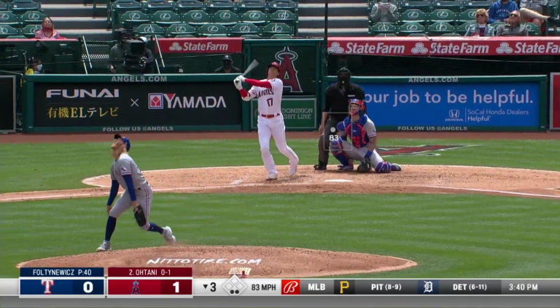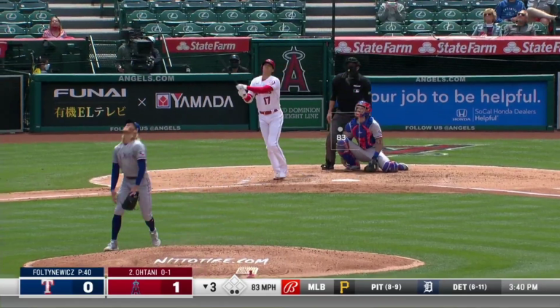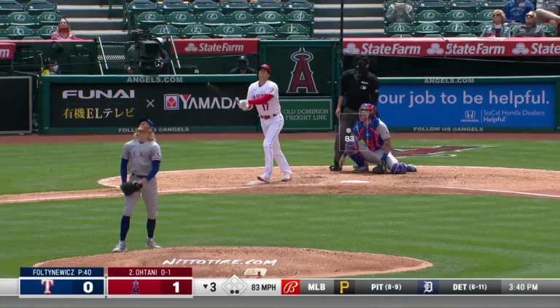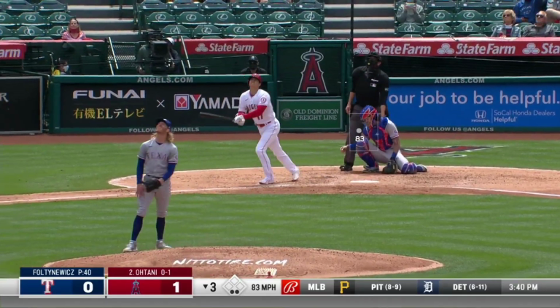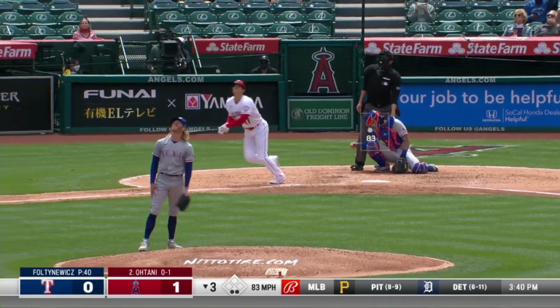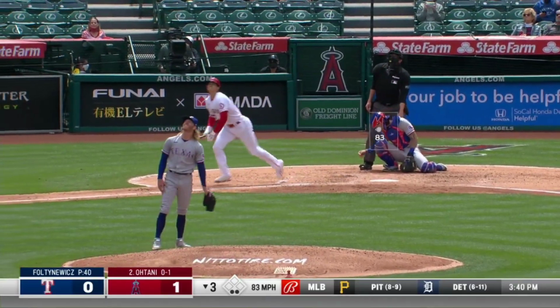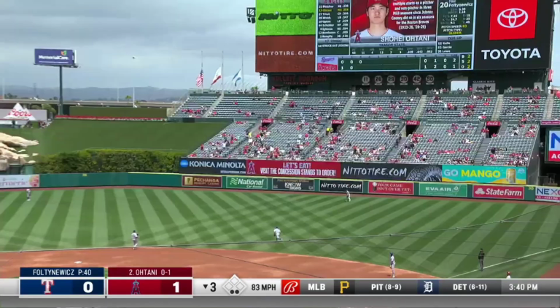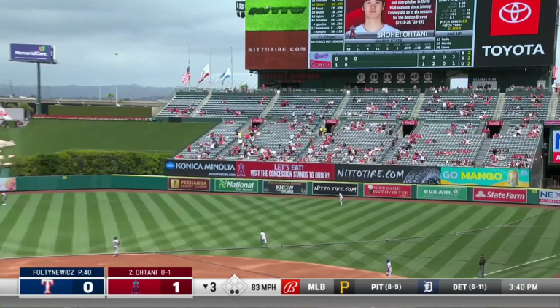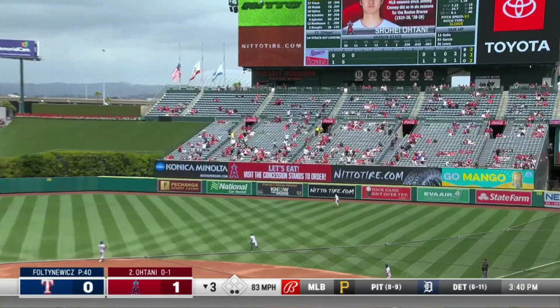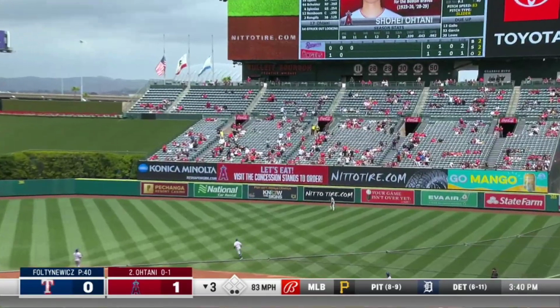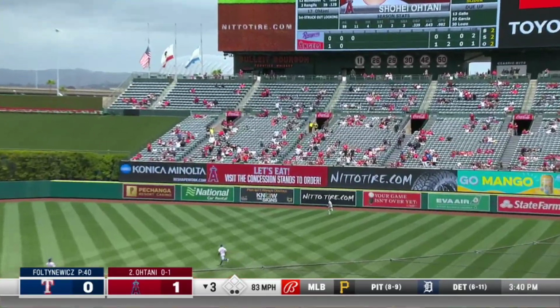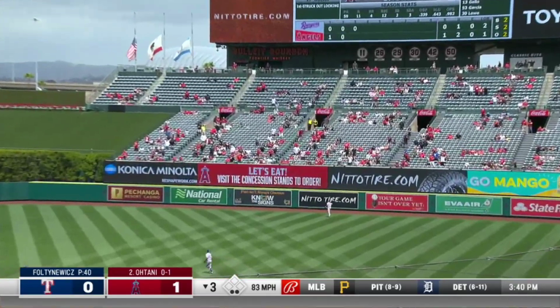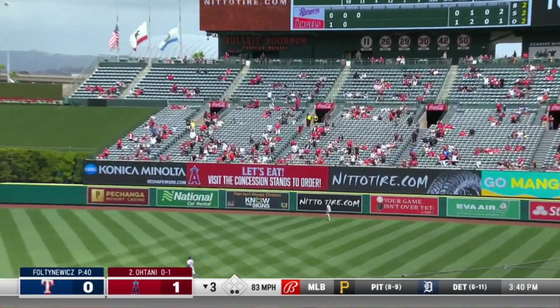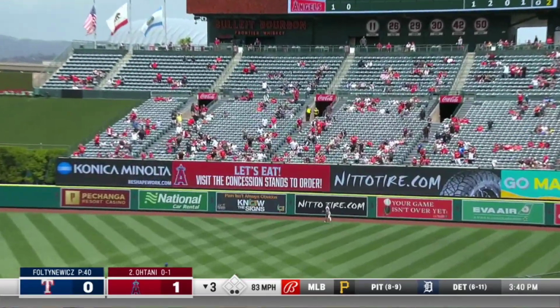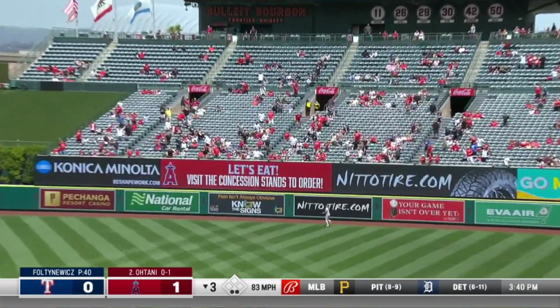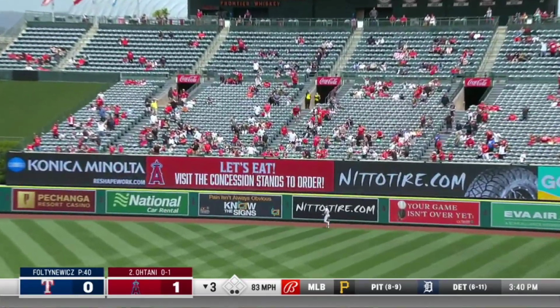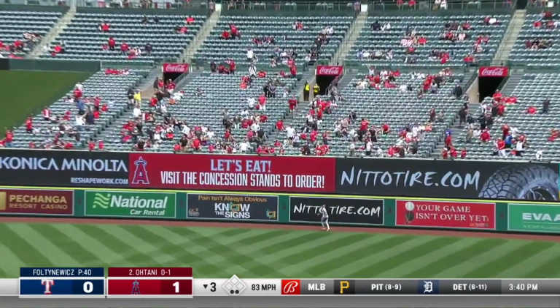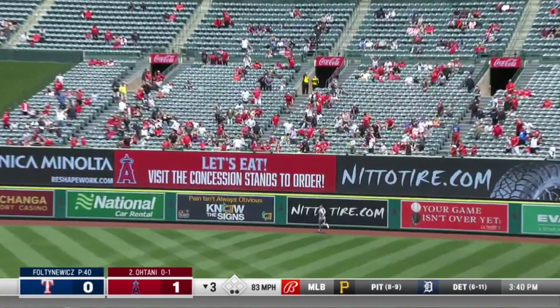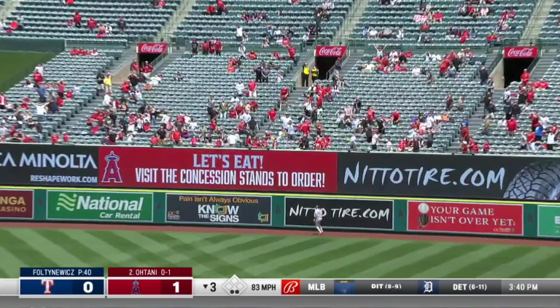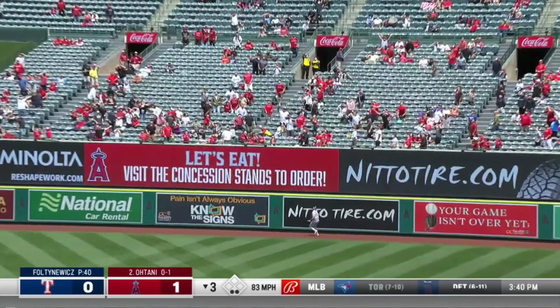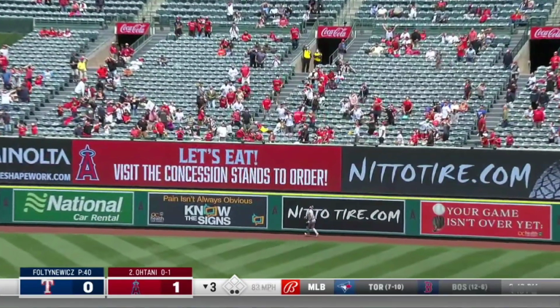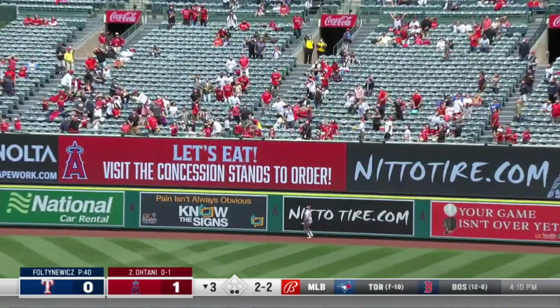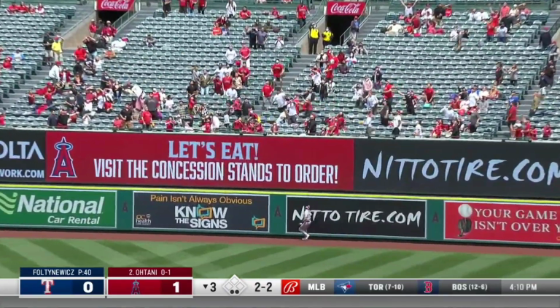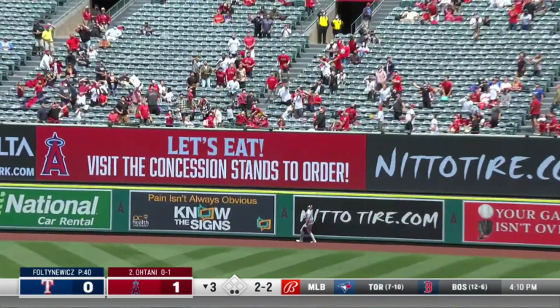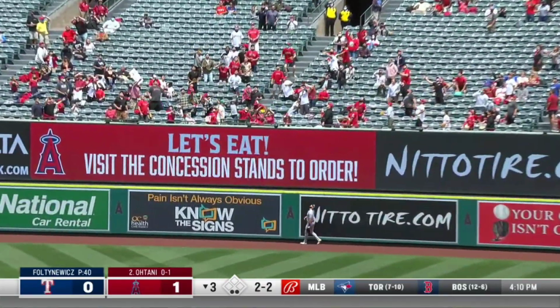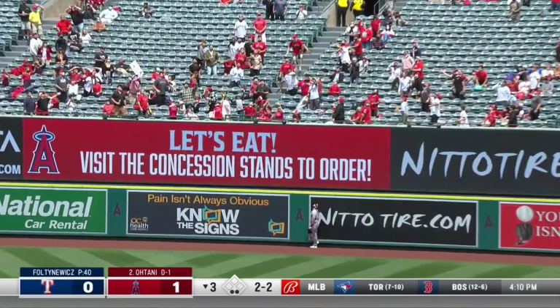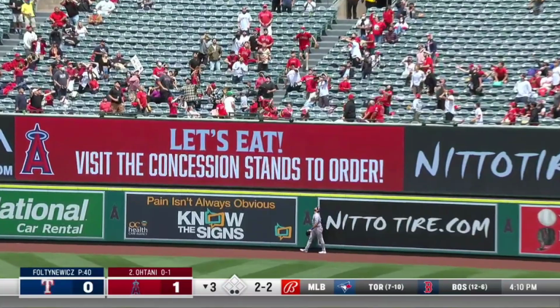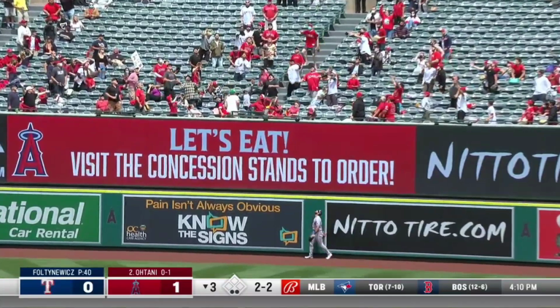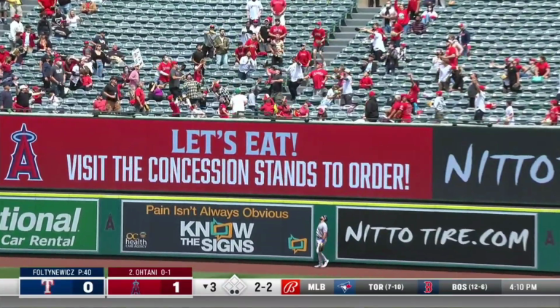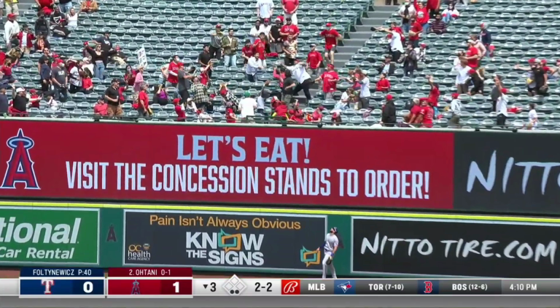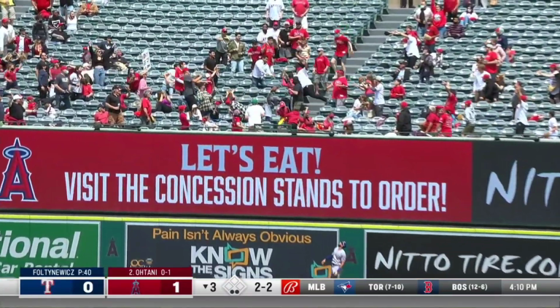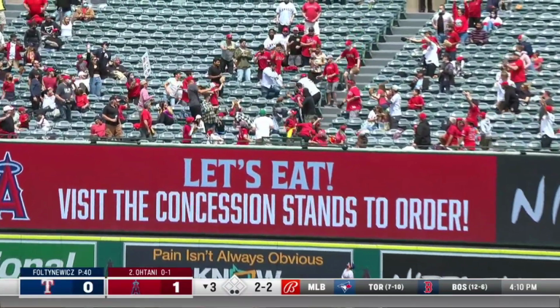Shohei Ohtani hits a high fly ball to right field. To the wall! Goodbye!